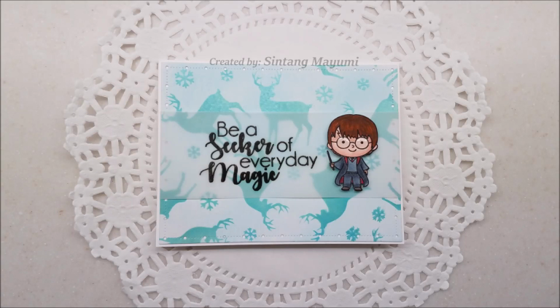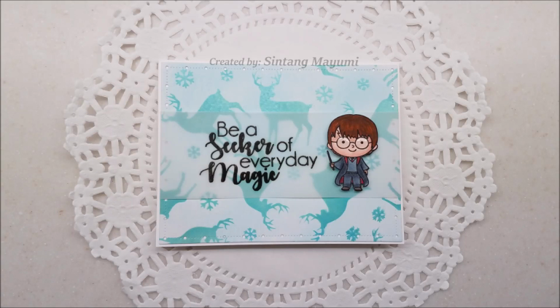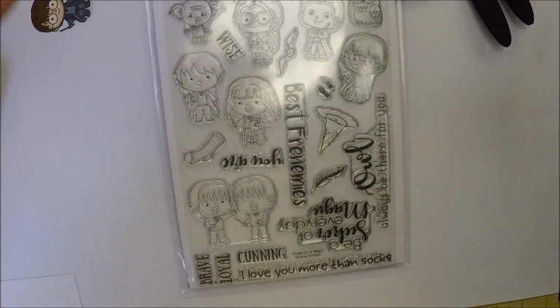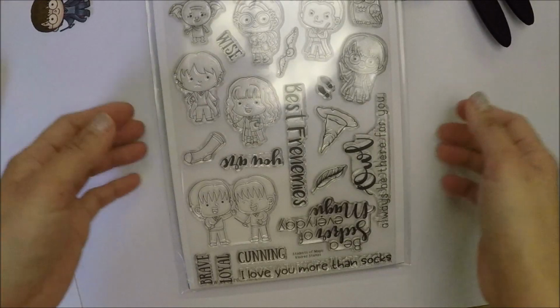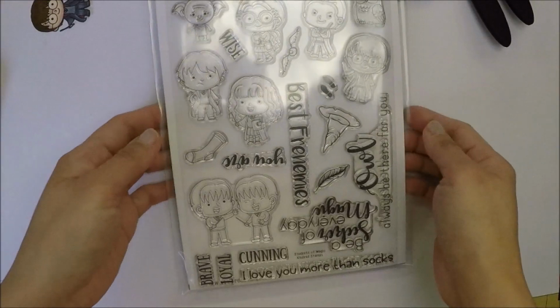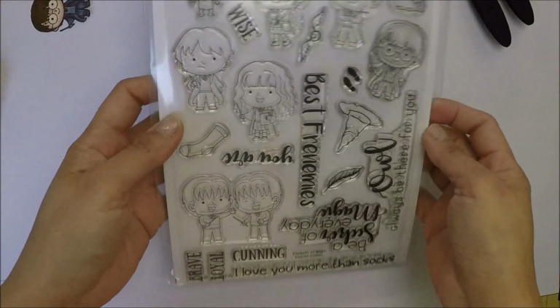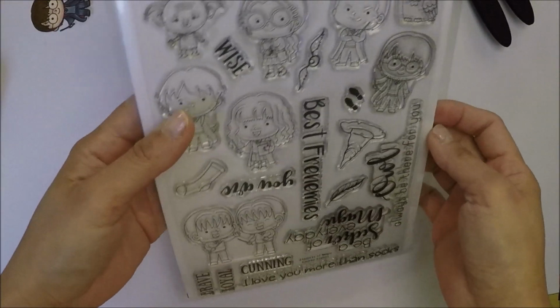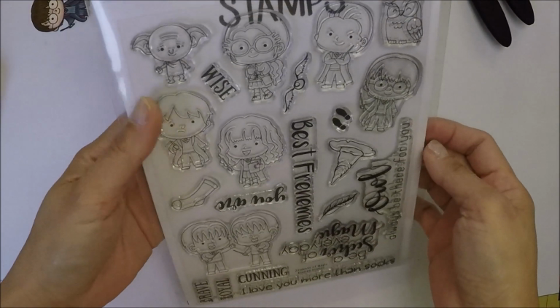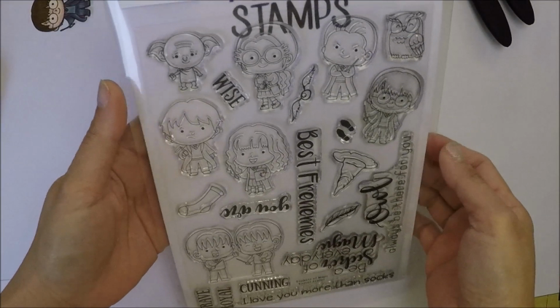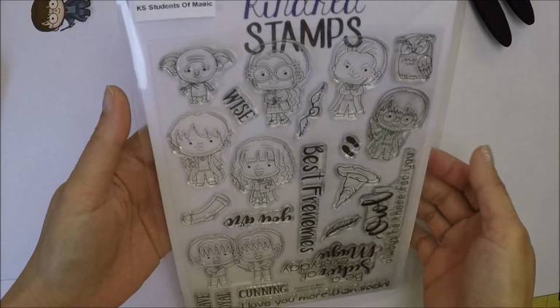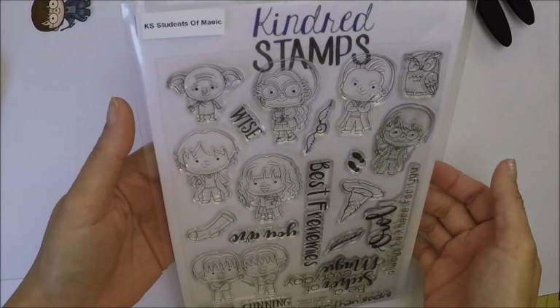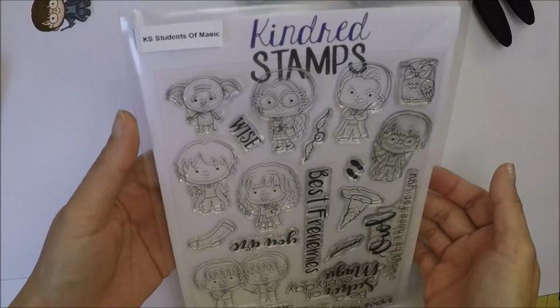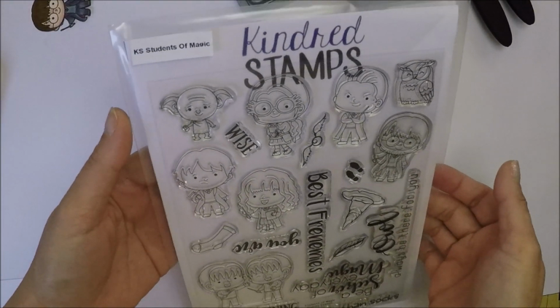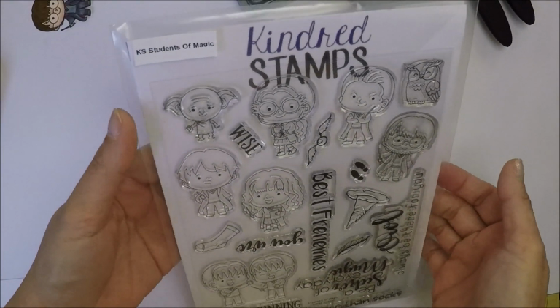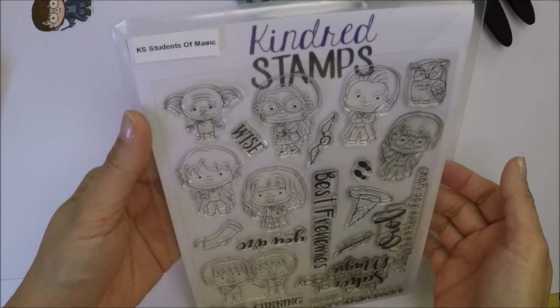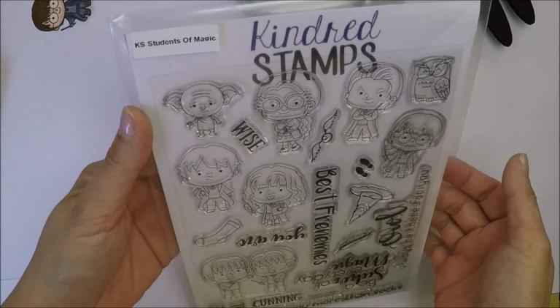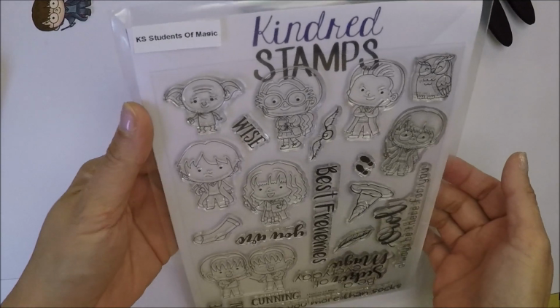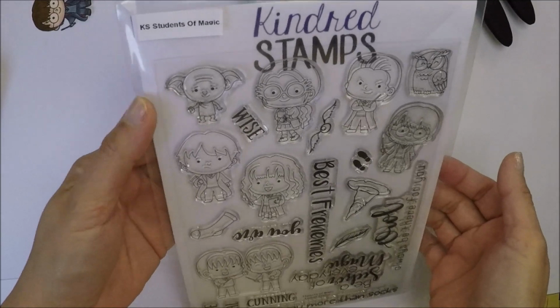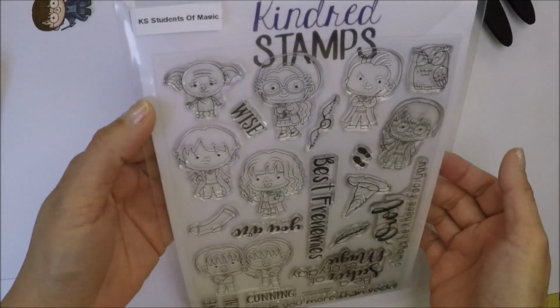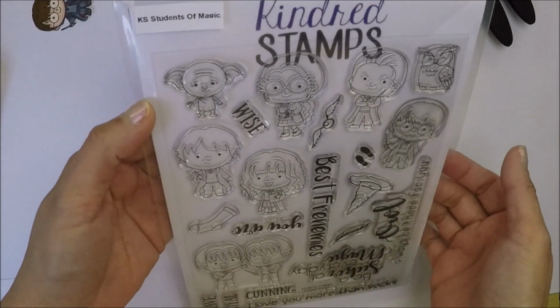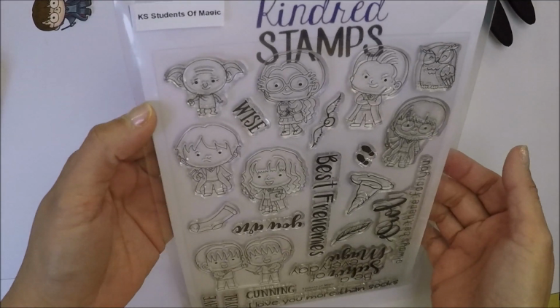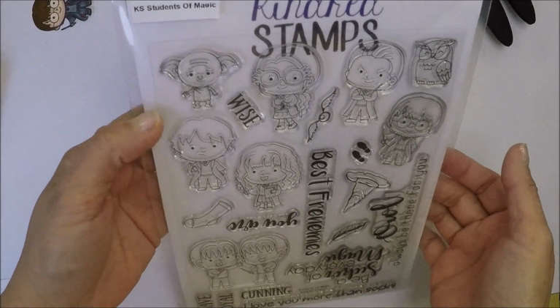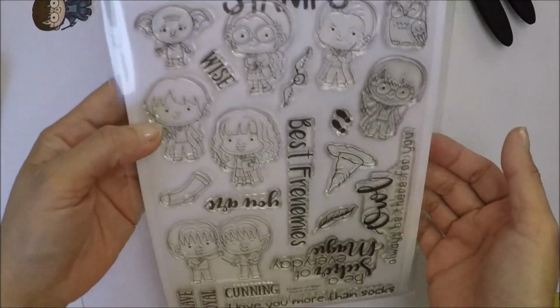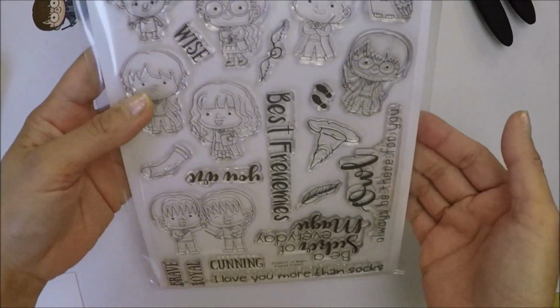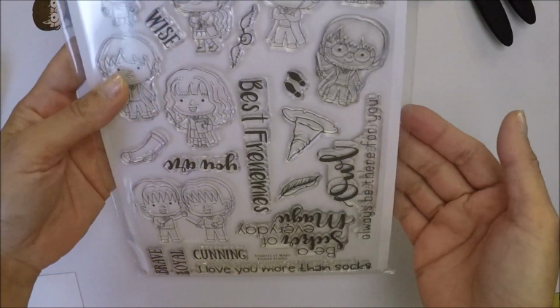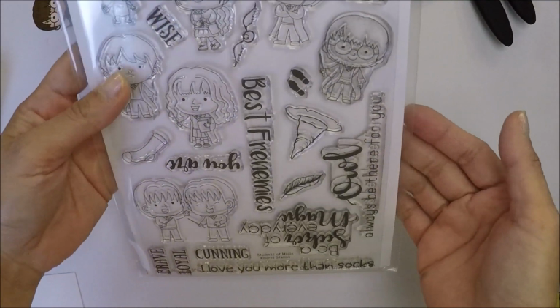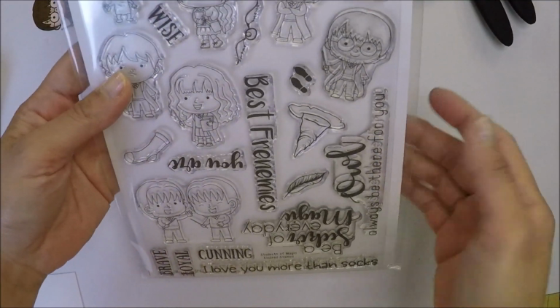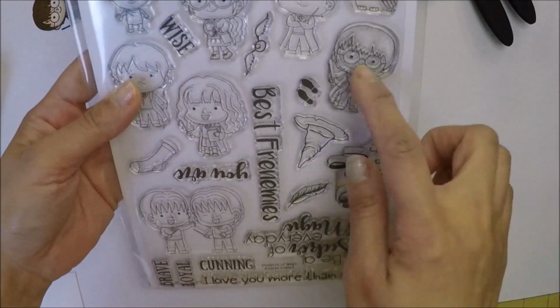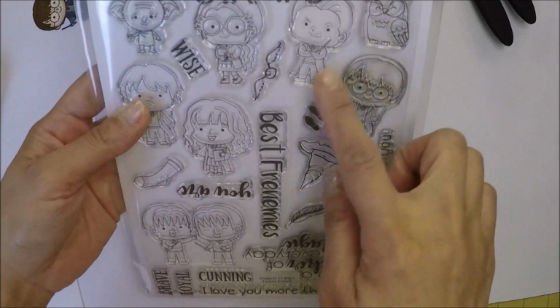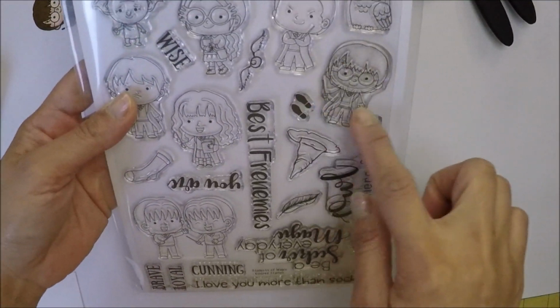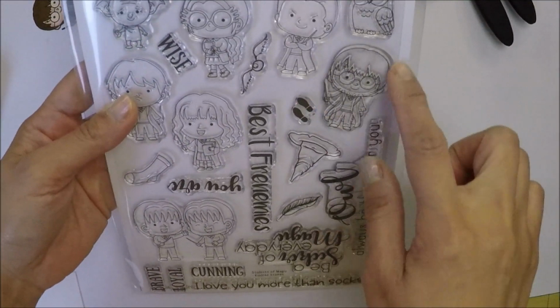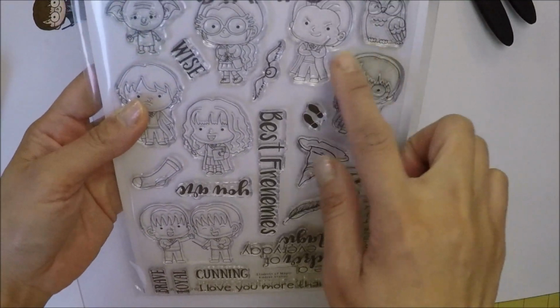Hi everyone, it's Intang Mayumi. I have a glow-in-the-dark card for you today. I hope you like it.